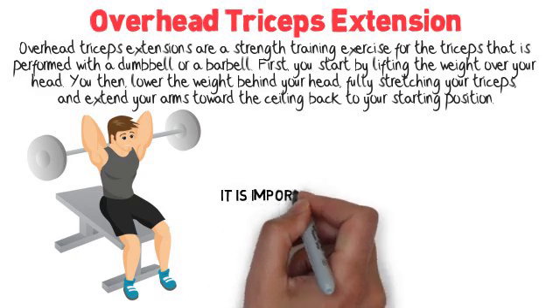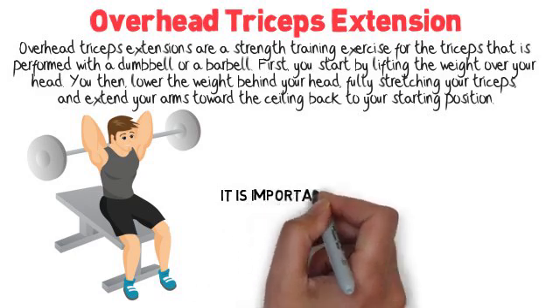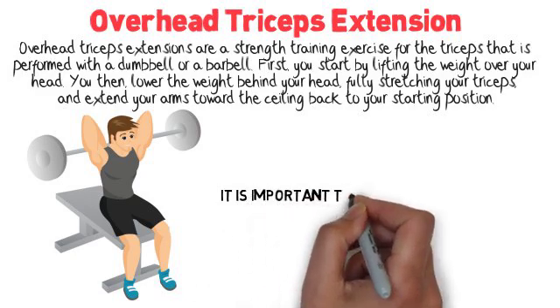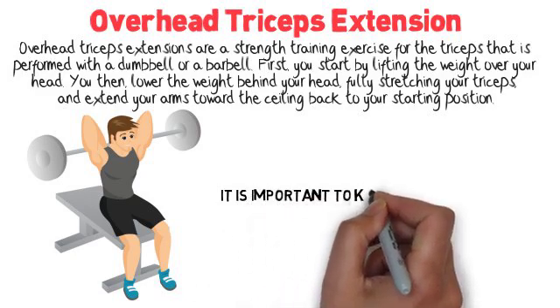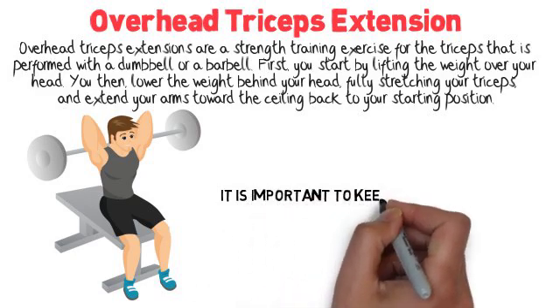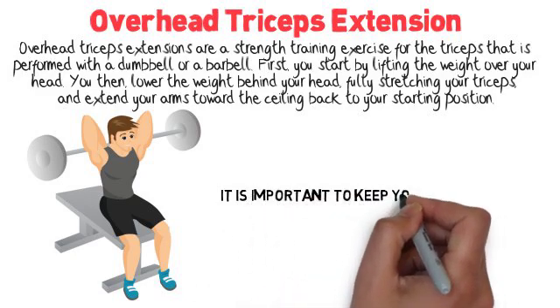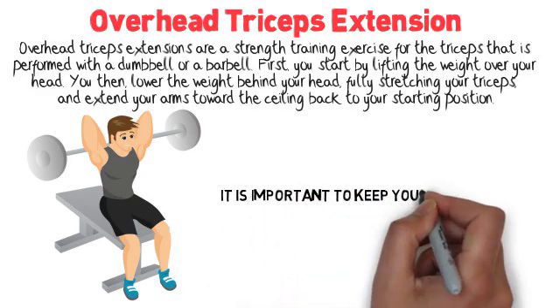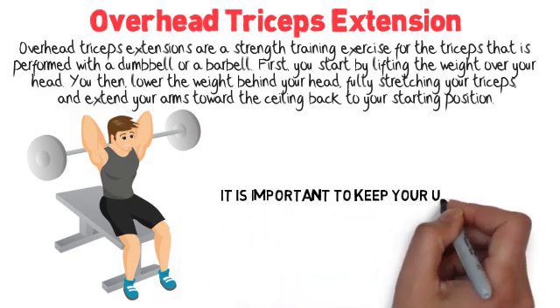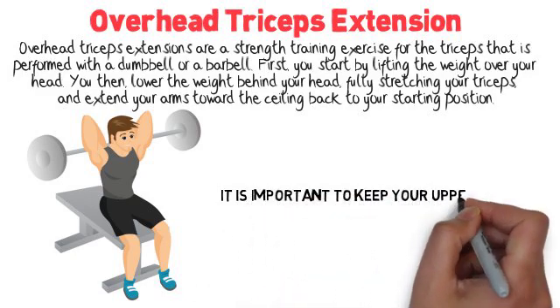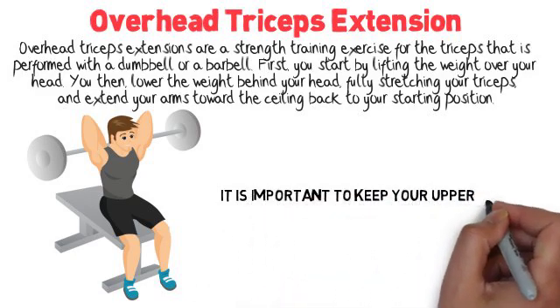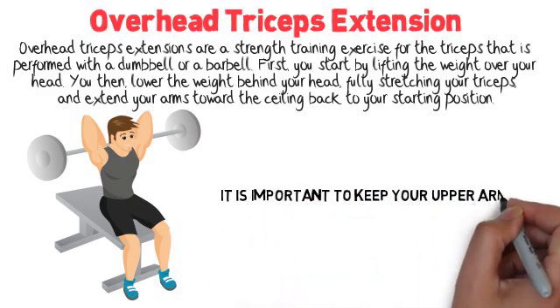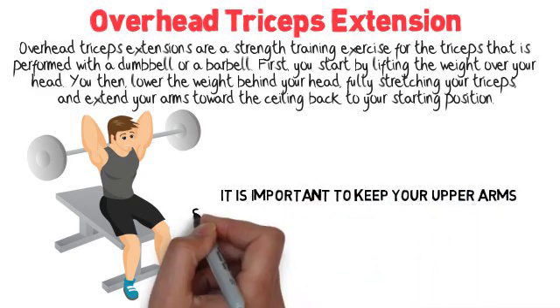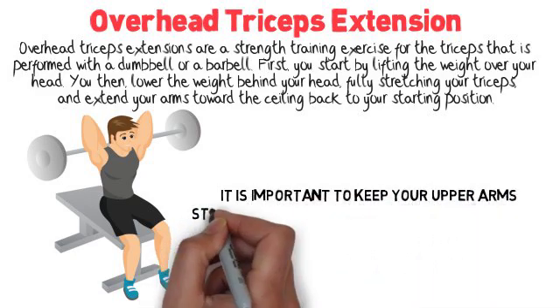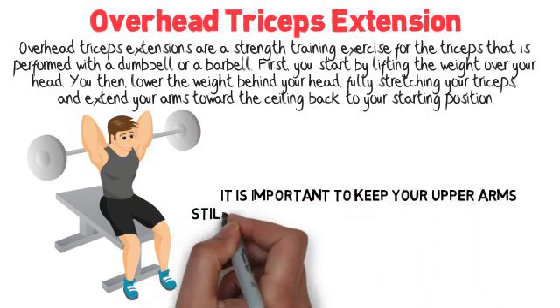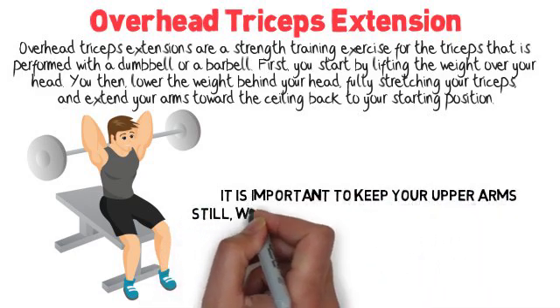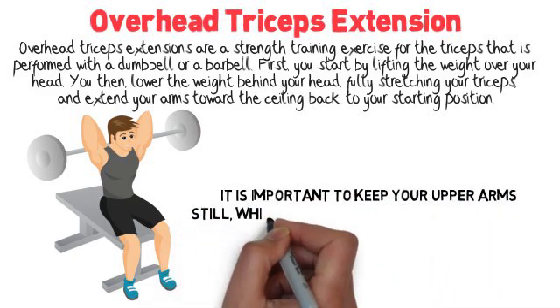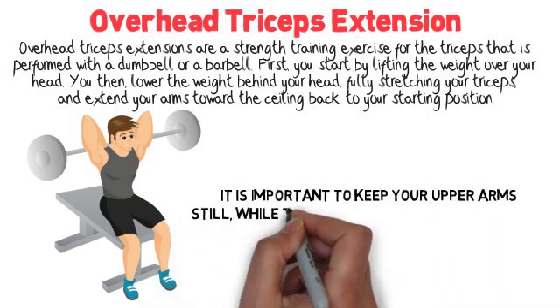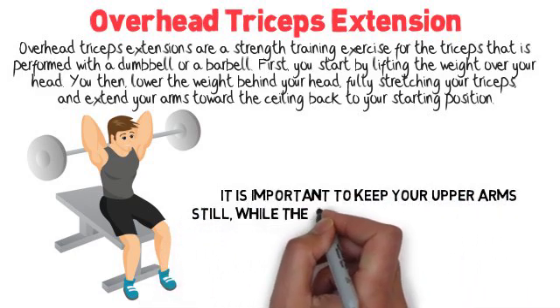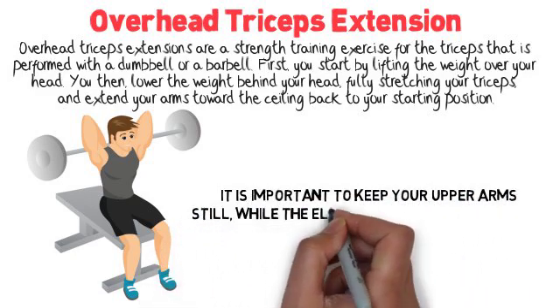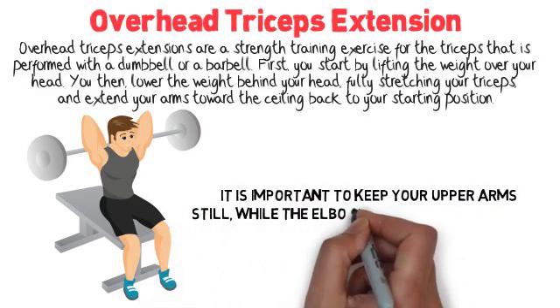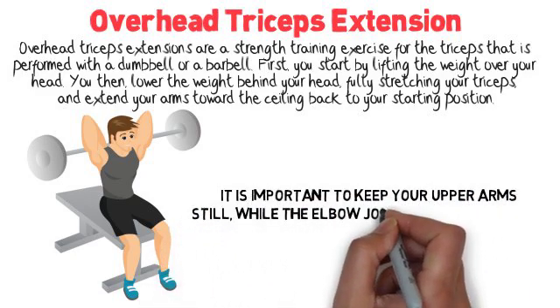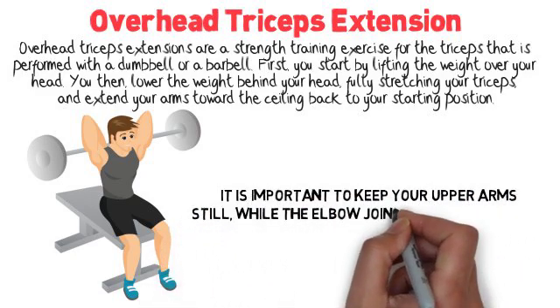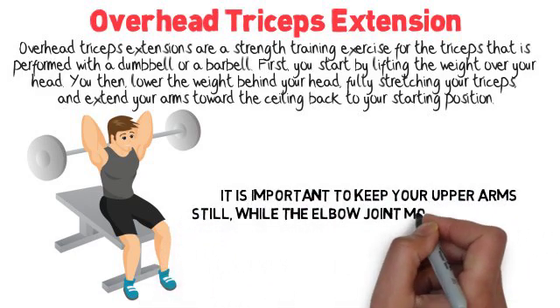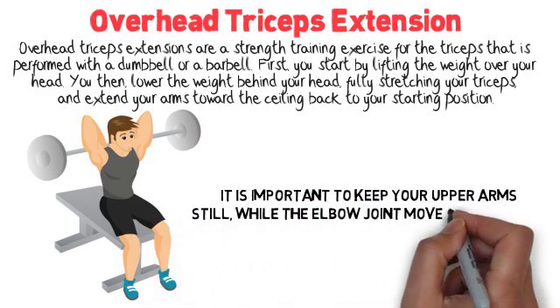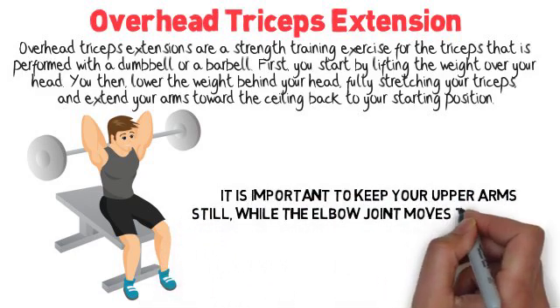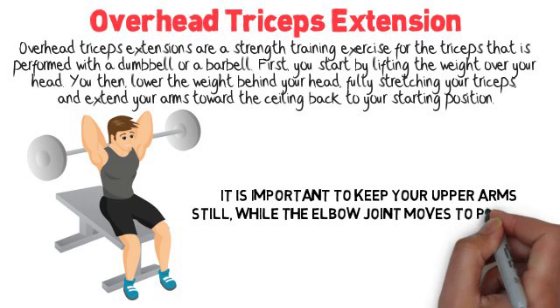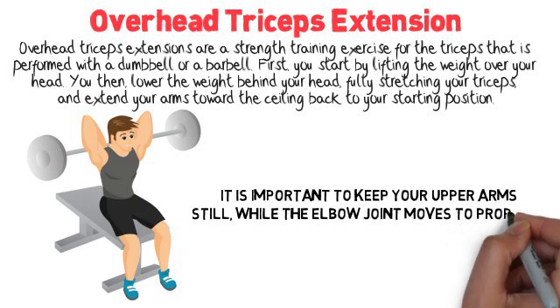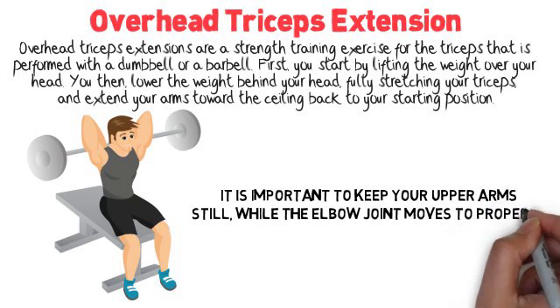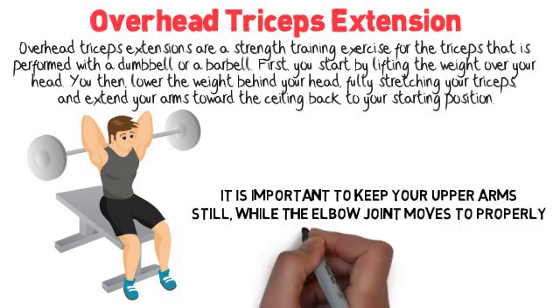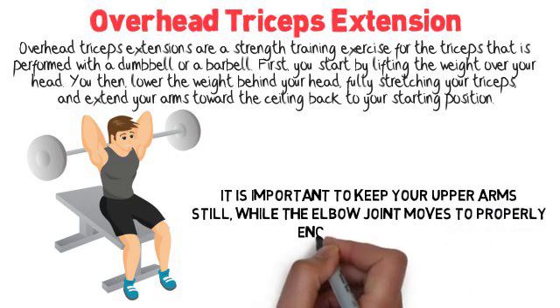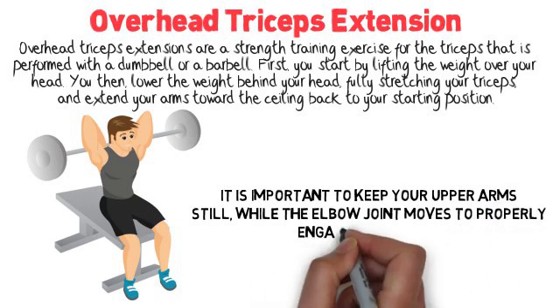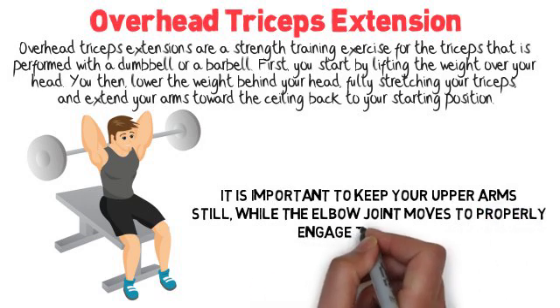It is important to keep your upper arms still while the elbow joint moves to properly engage the triceps.